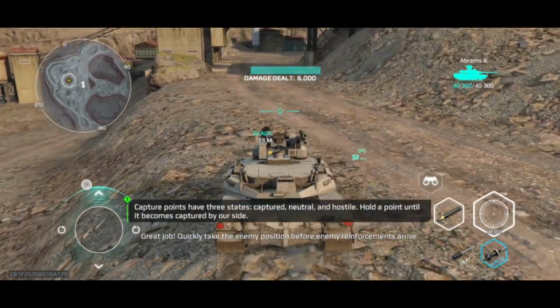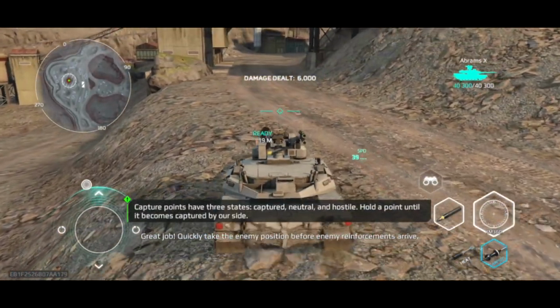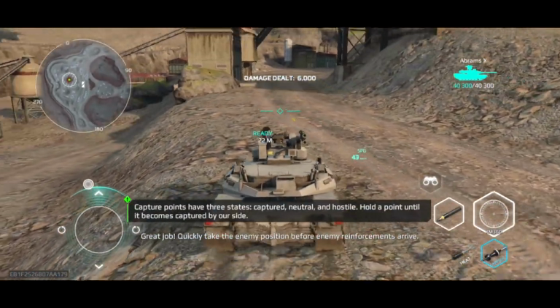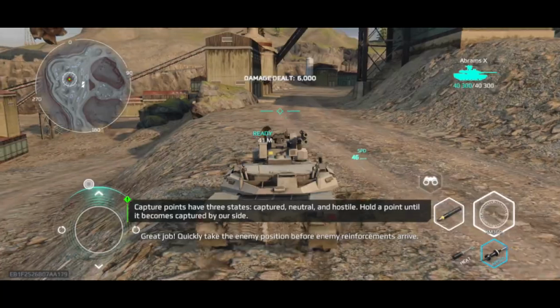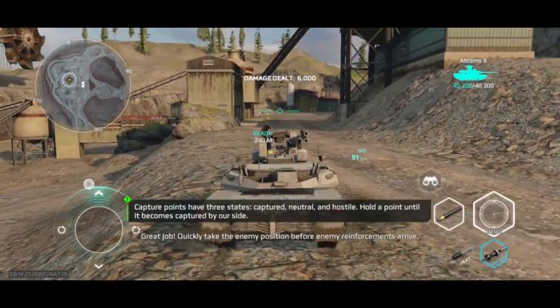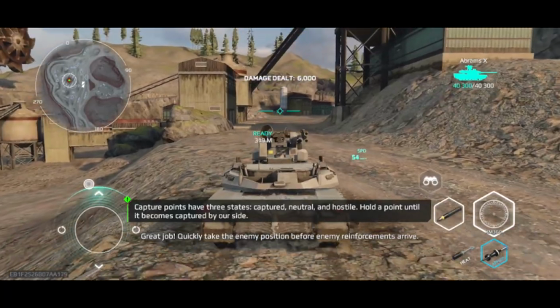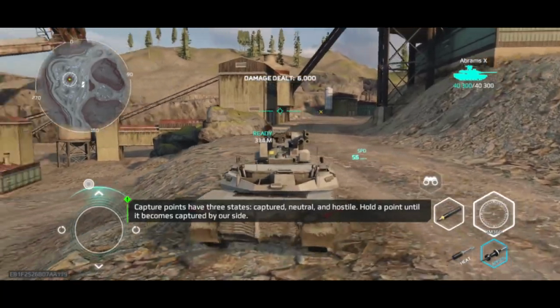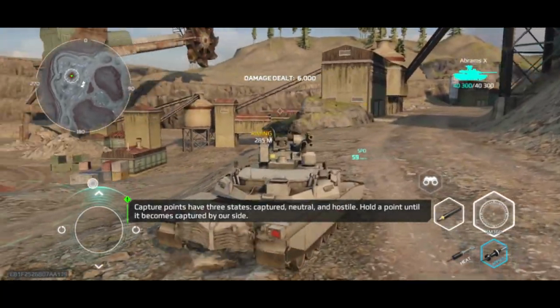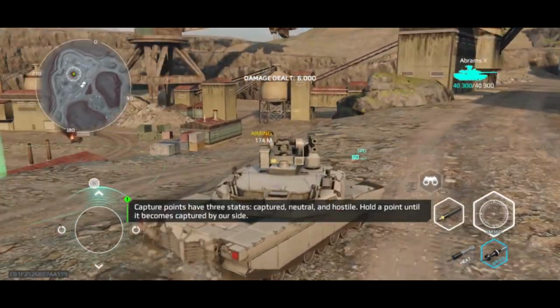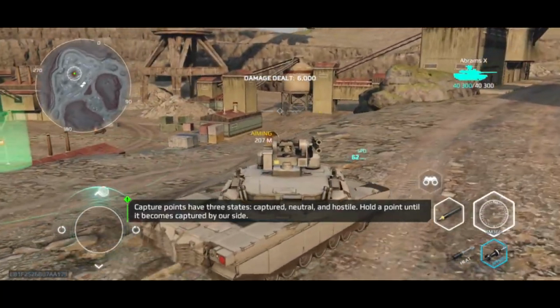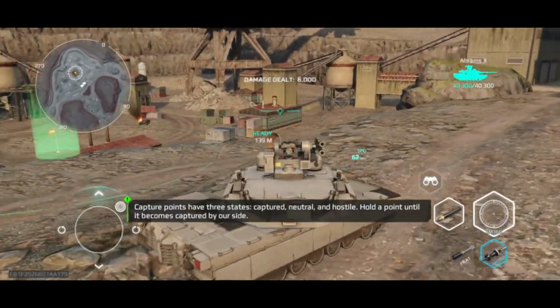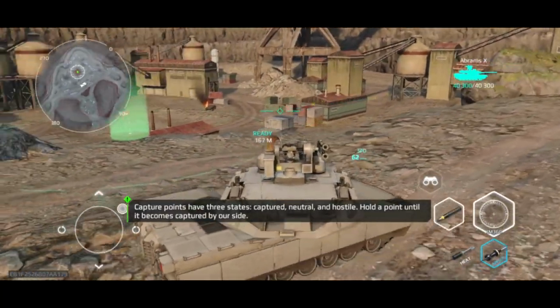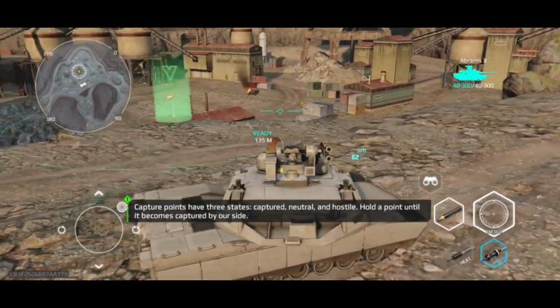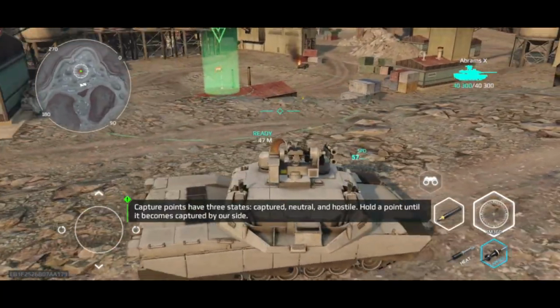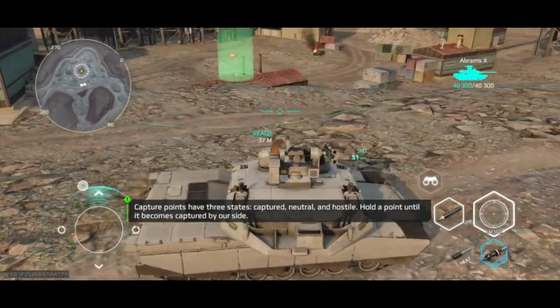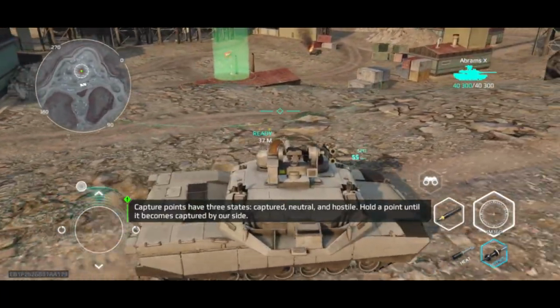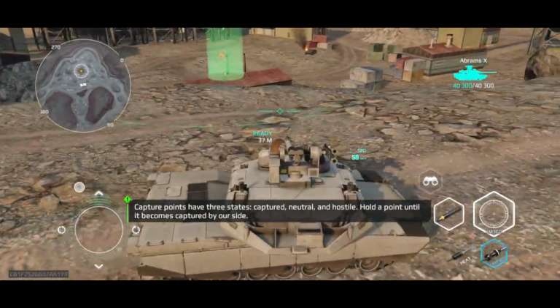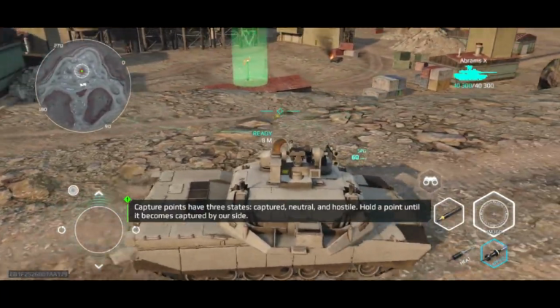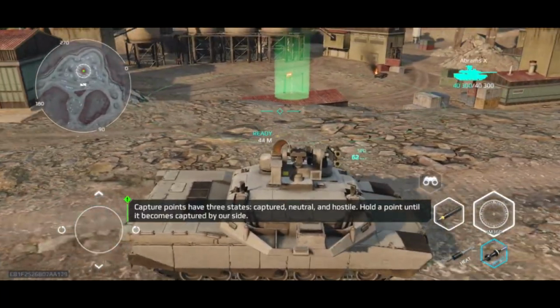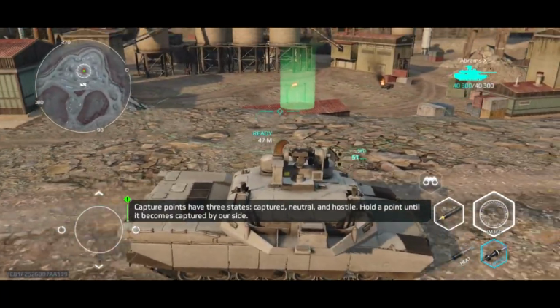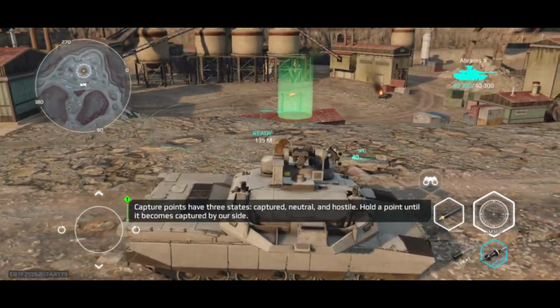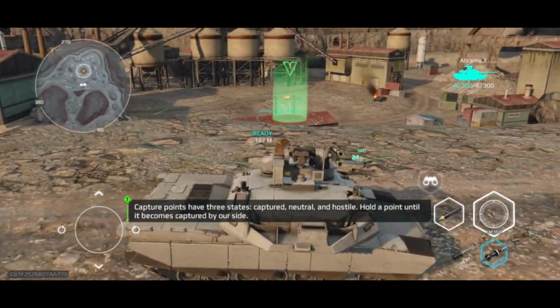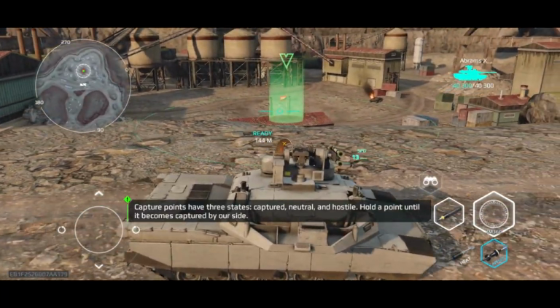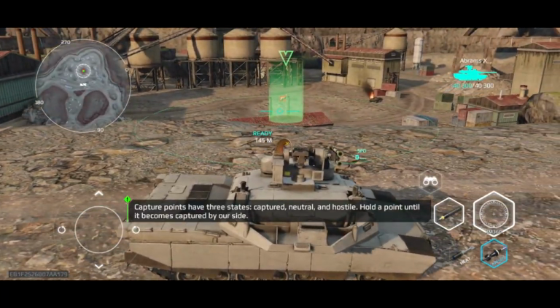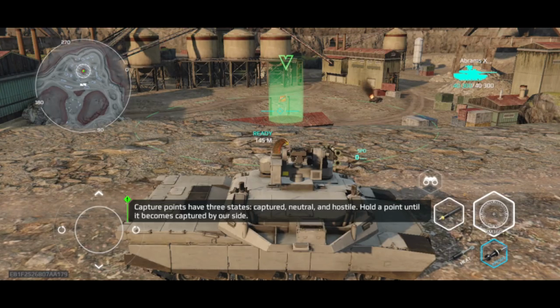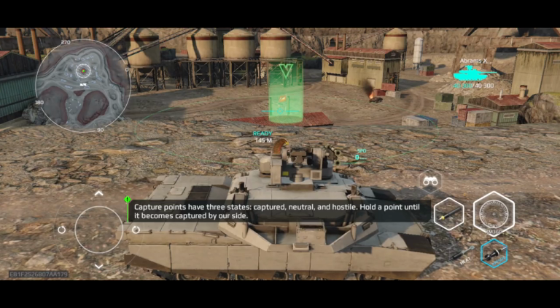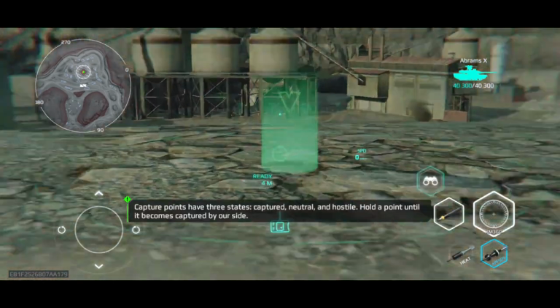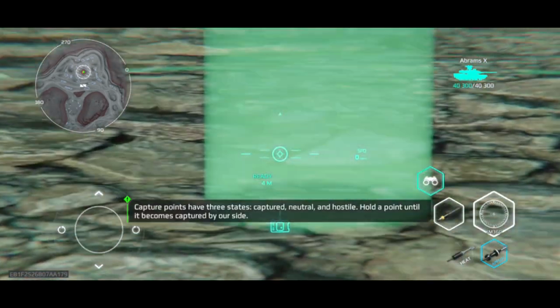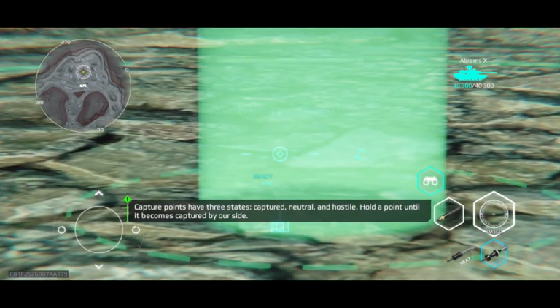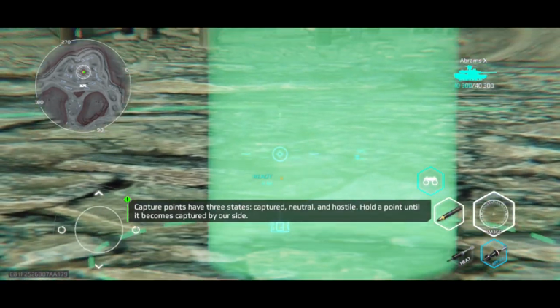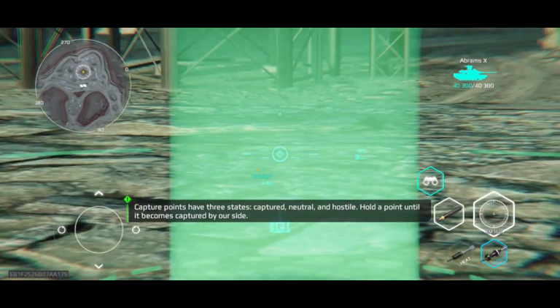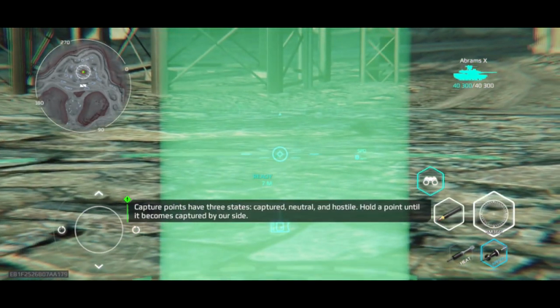Capture points have three states: captured, neutral, and hostile. Hold a point until it becomes captured by our side.